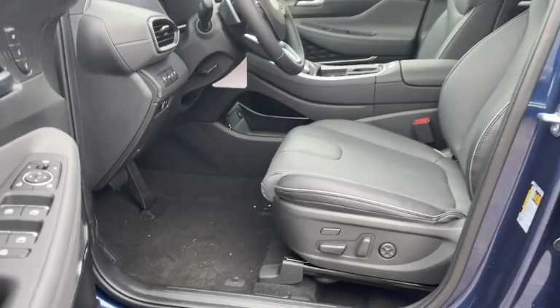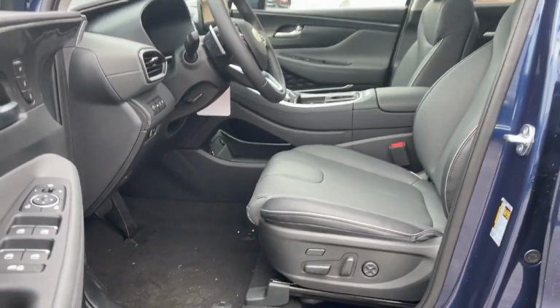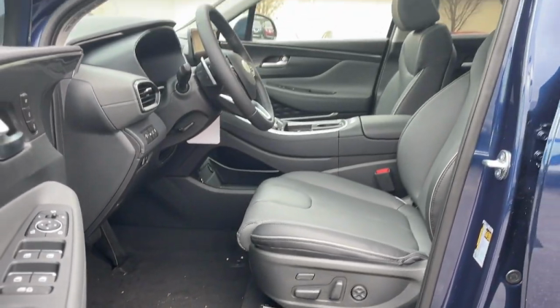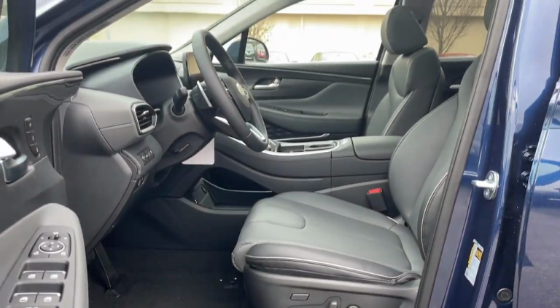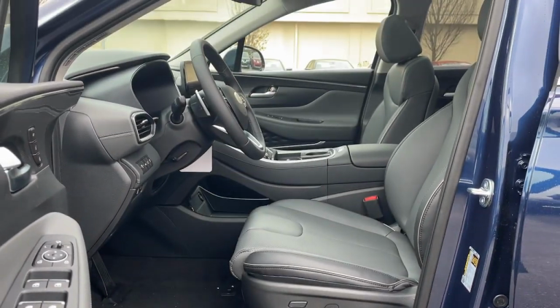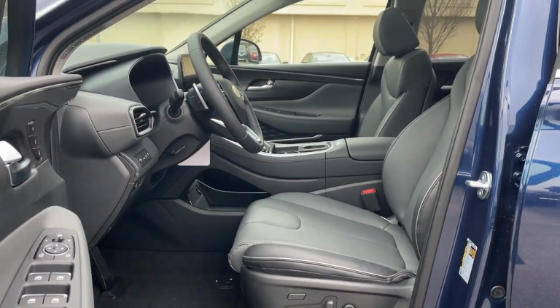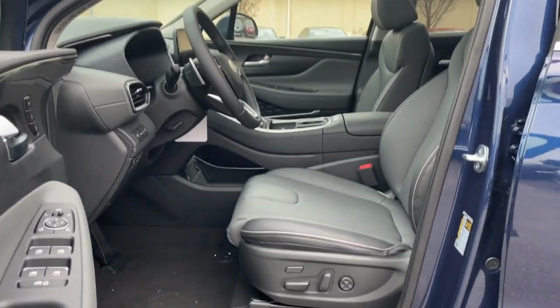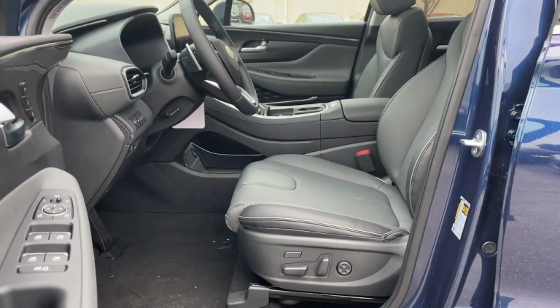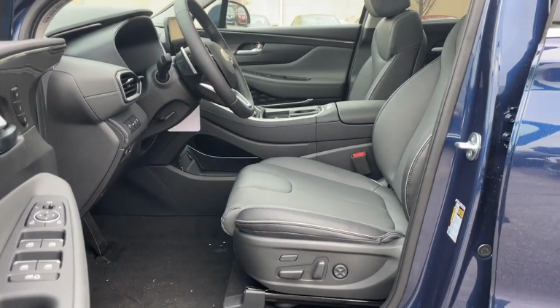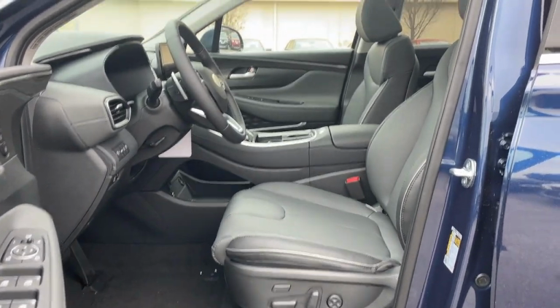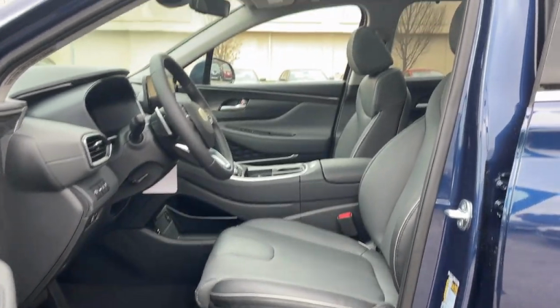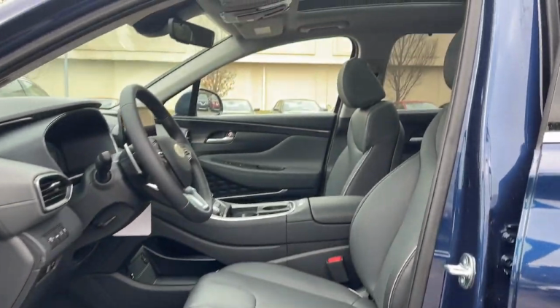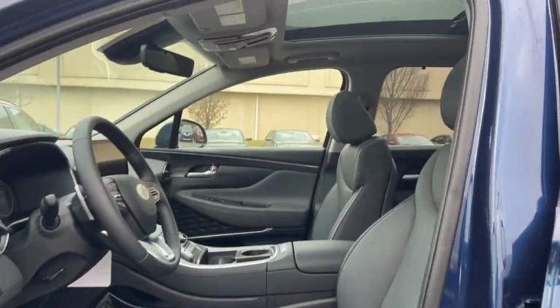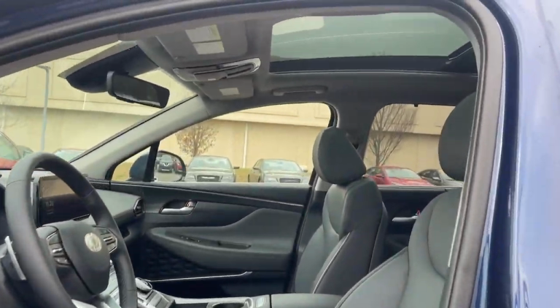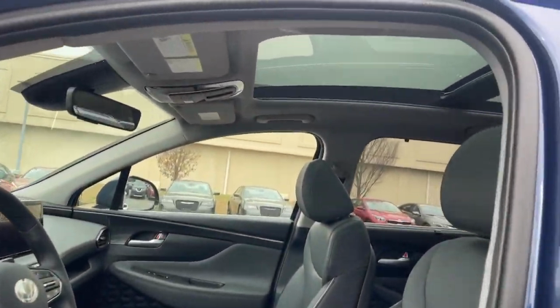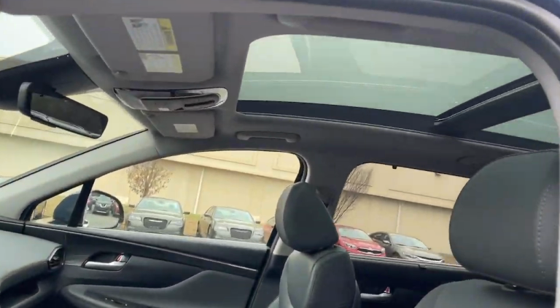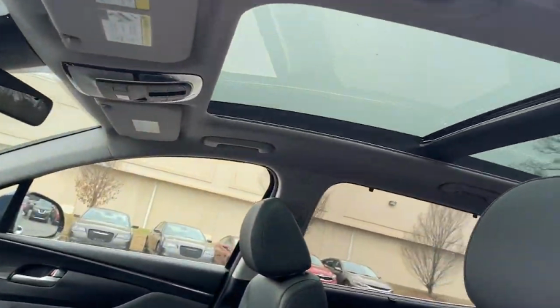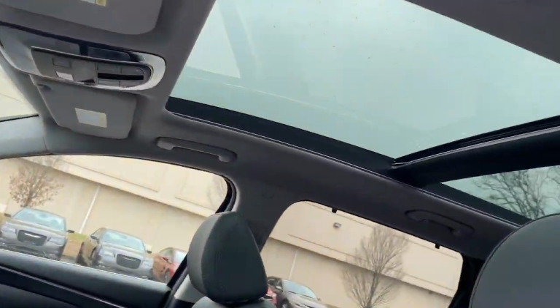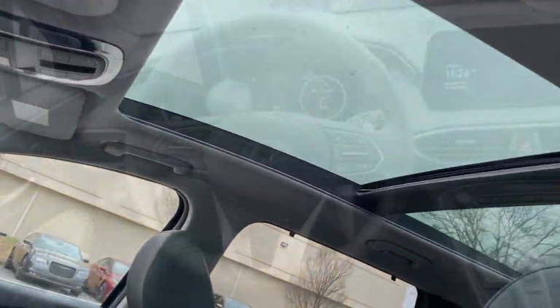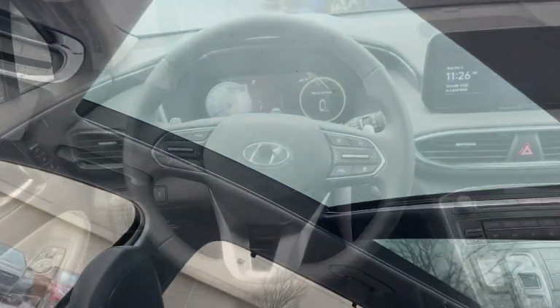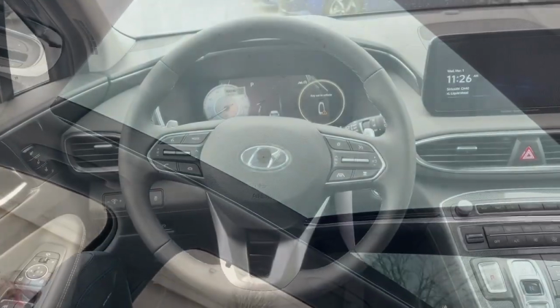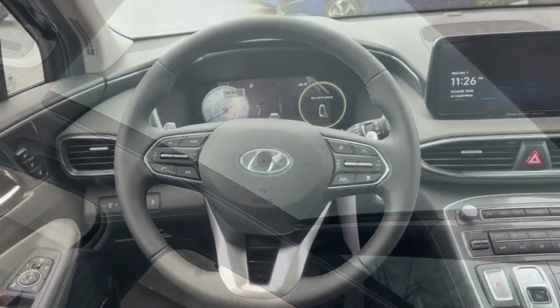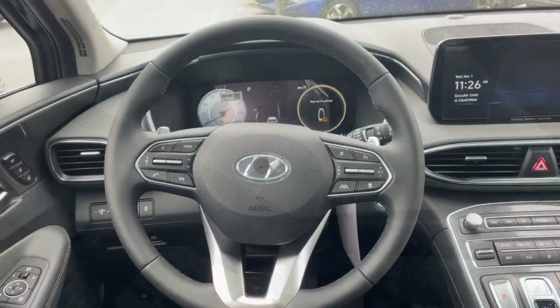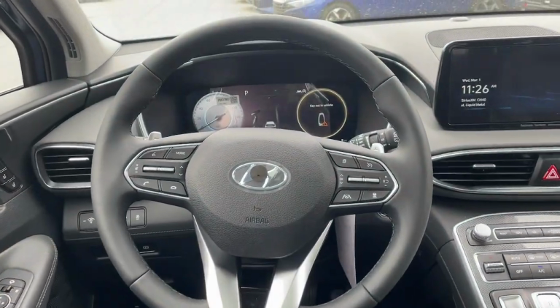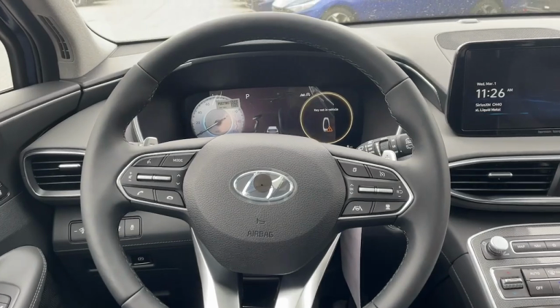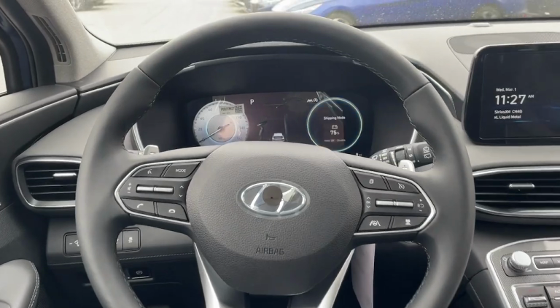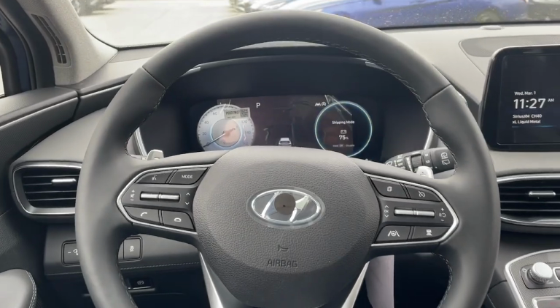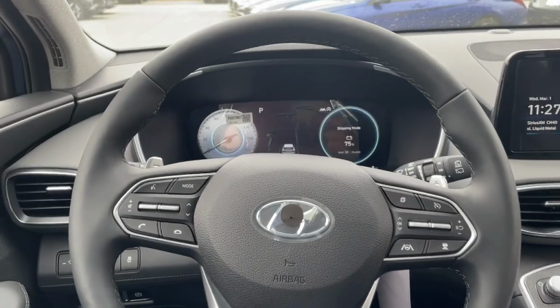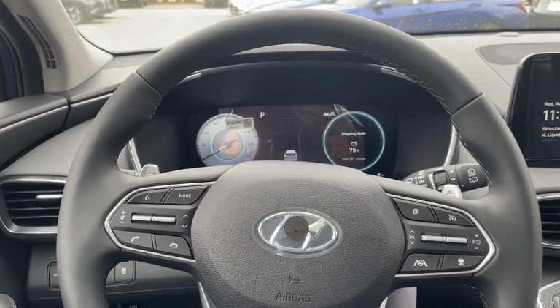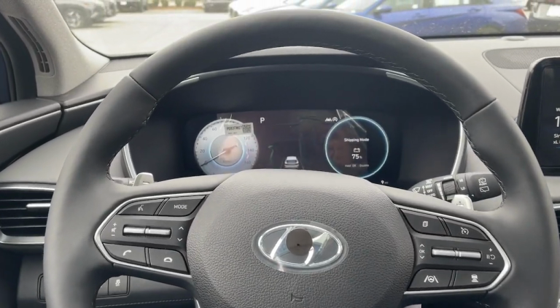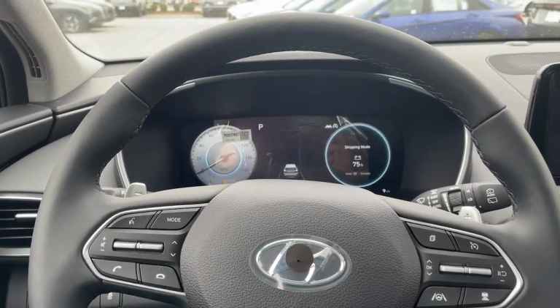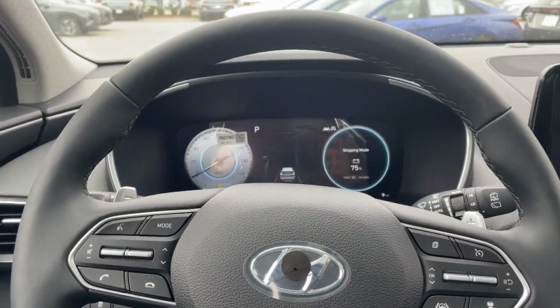This Santa Fe is waiting to take you places. Our team will give you an outstanding test drive experience — stop in today.